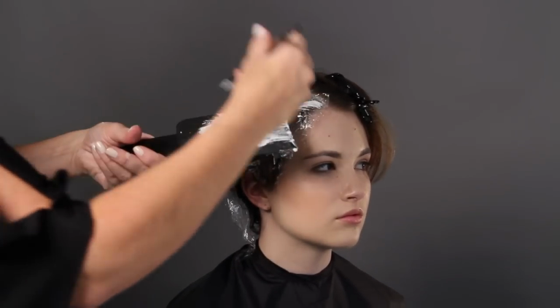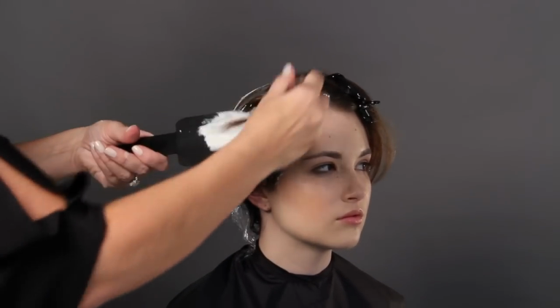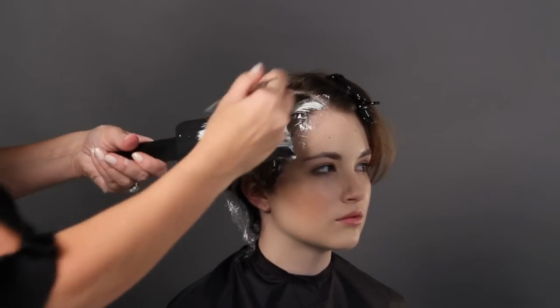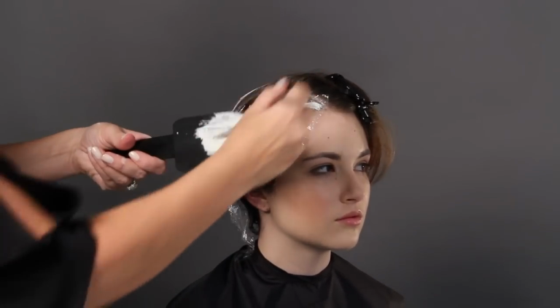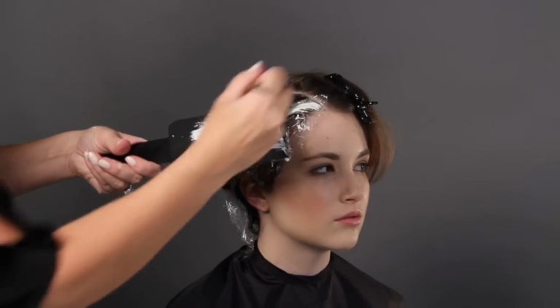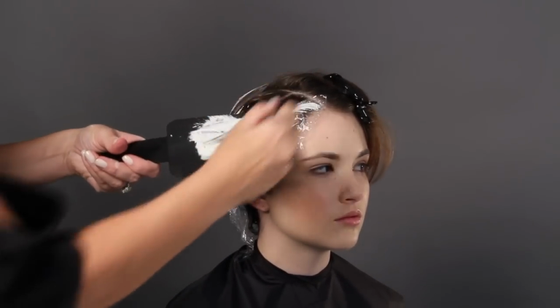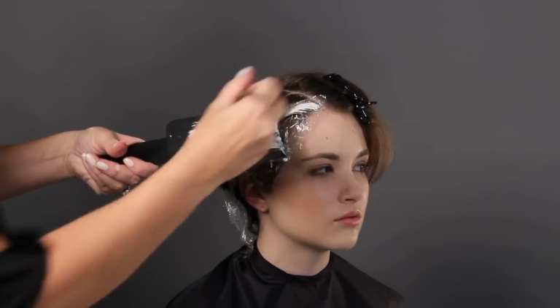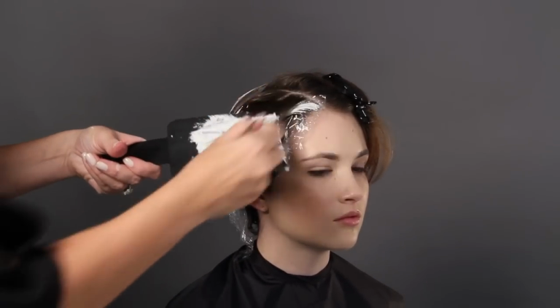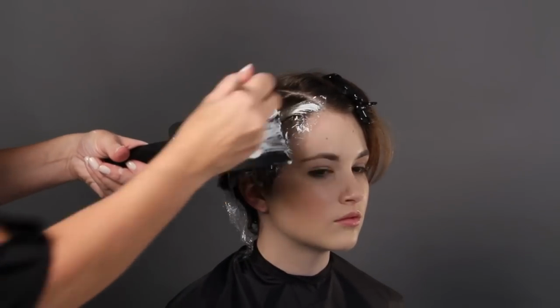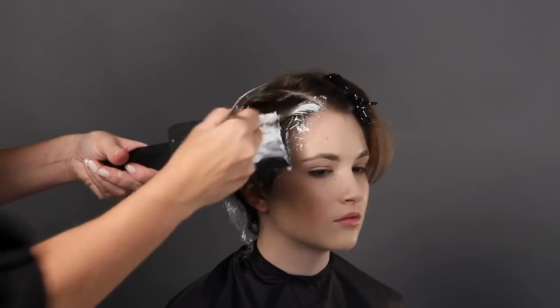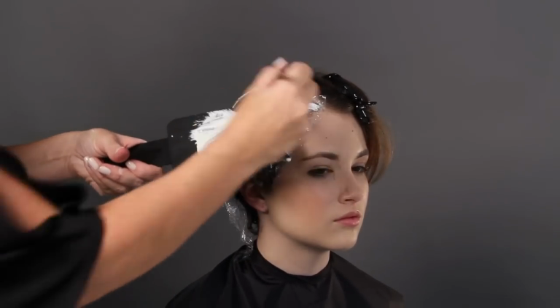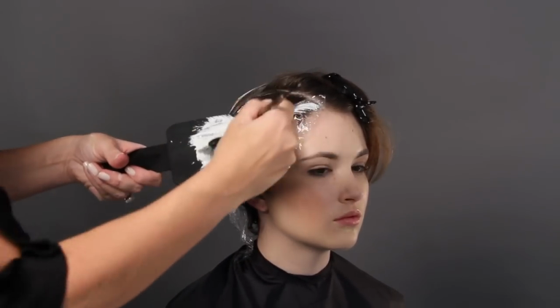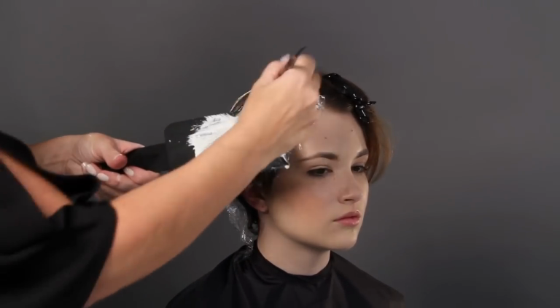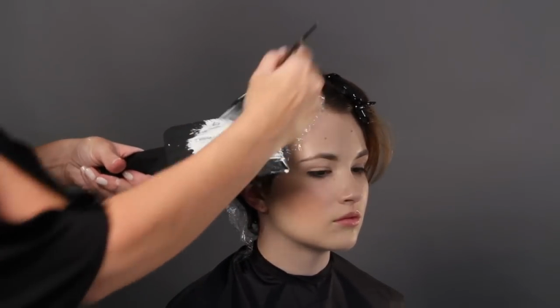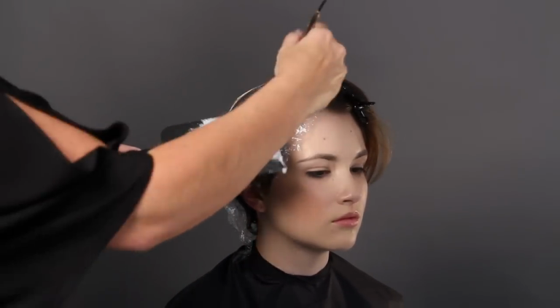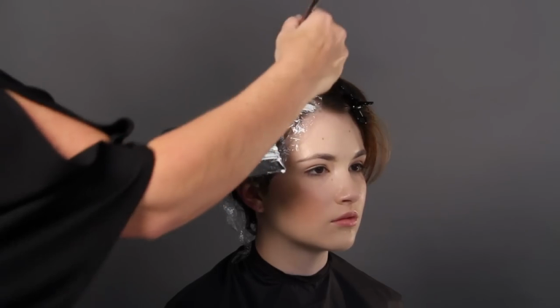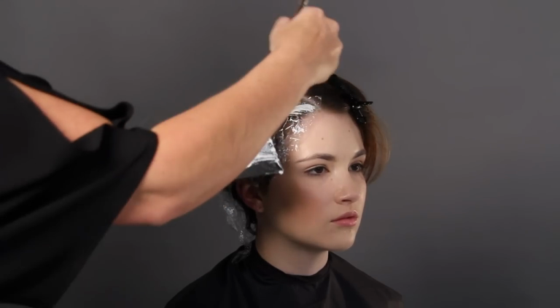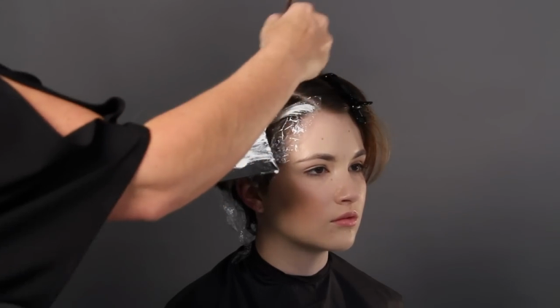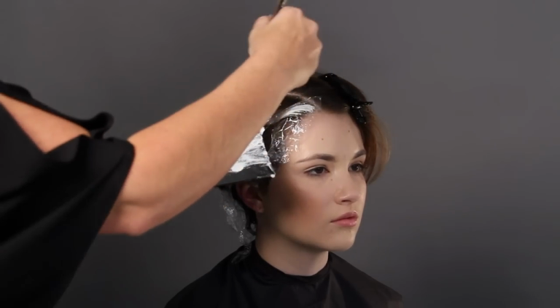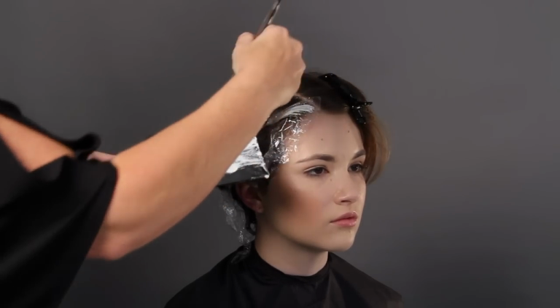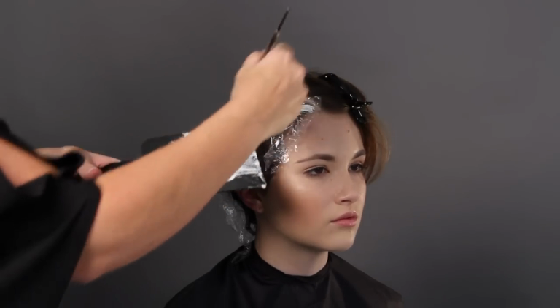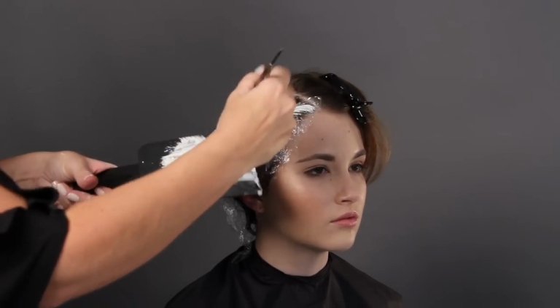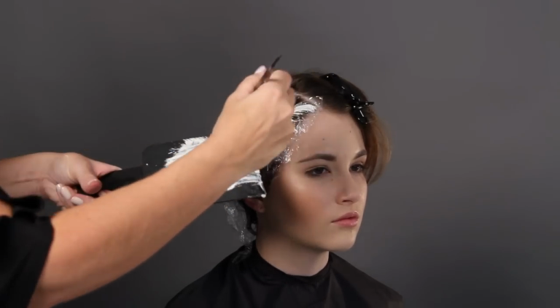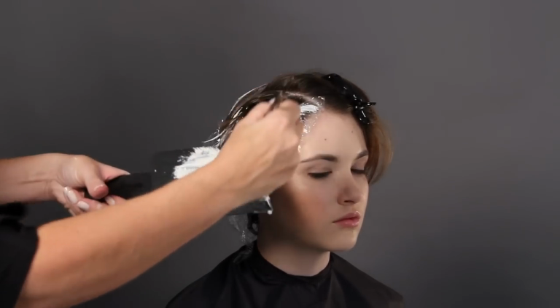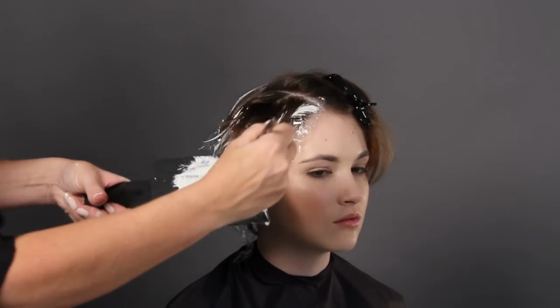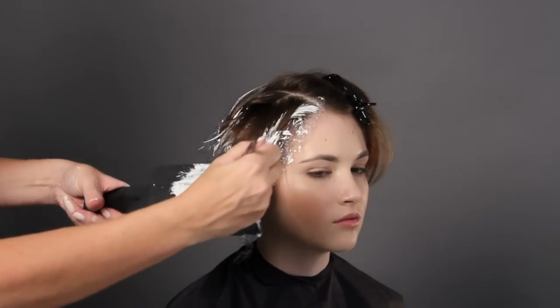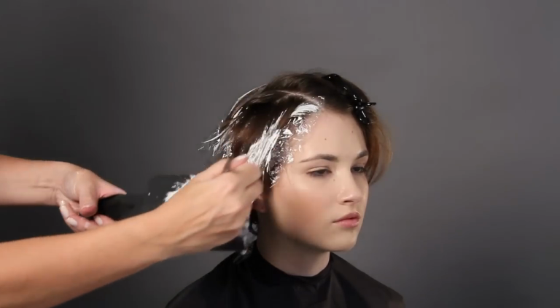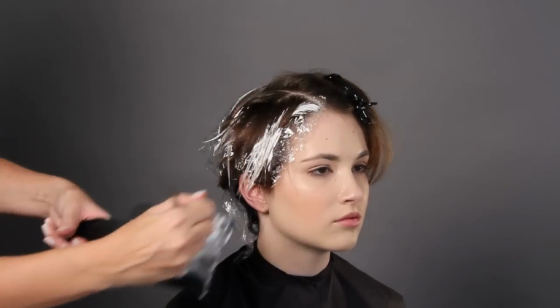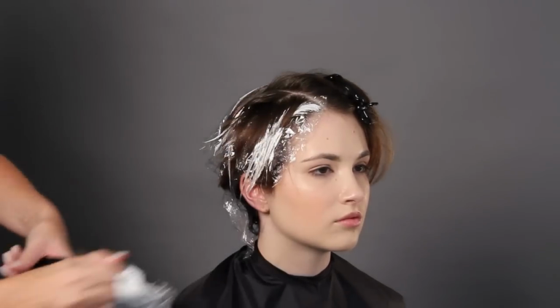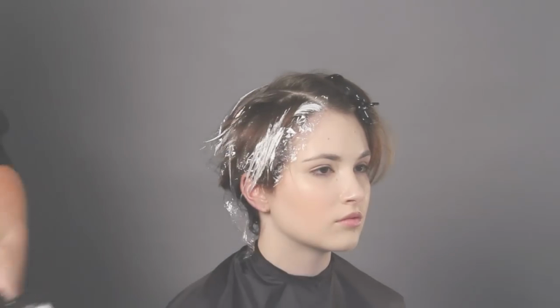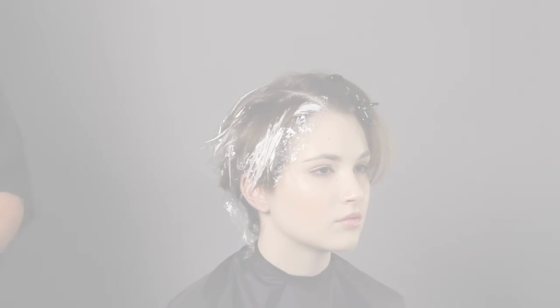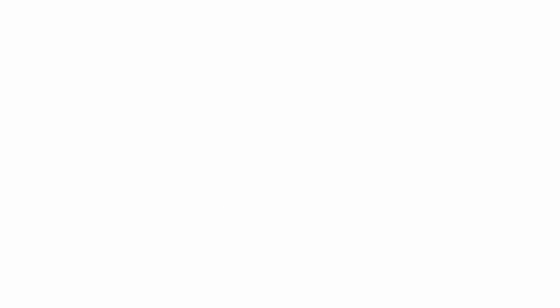Now I'm just painting the tips of the hair, just to create an ombre effect in the short haircut.